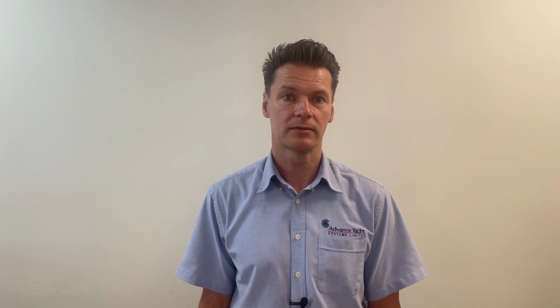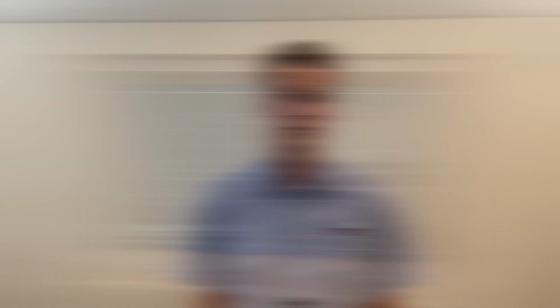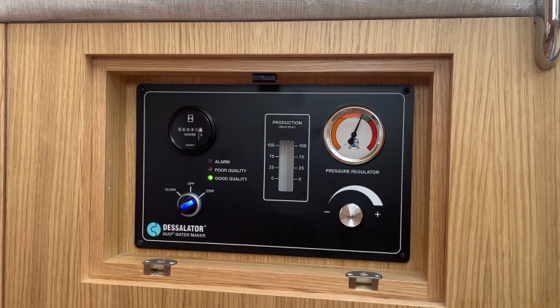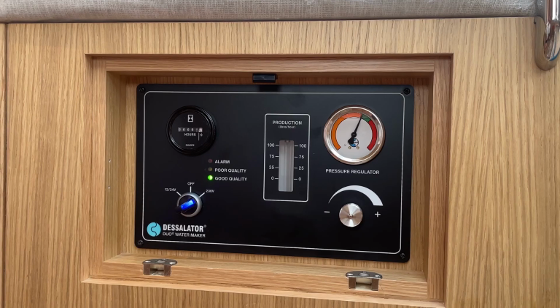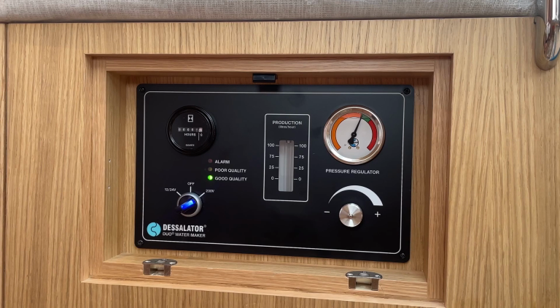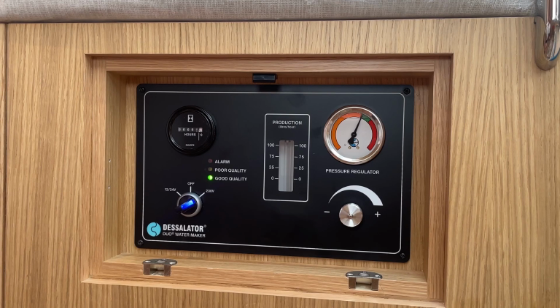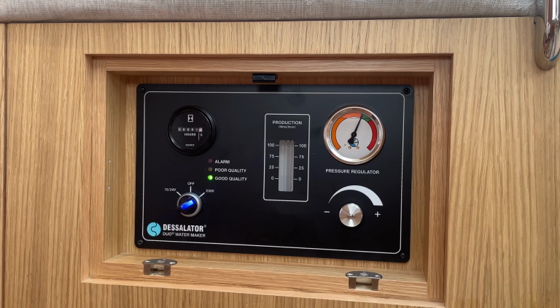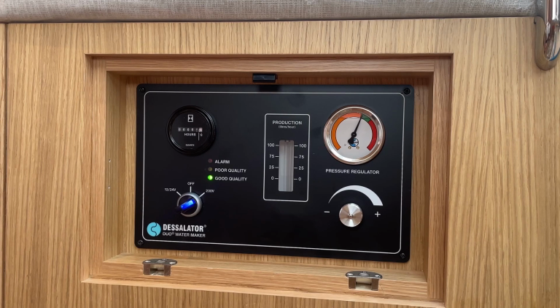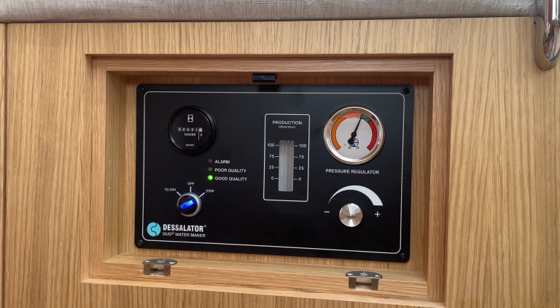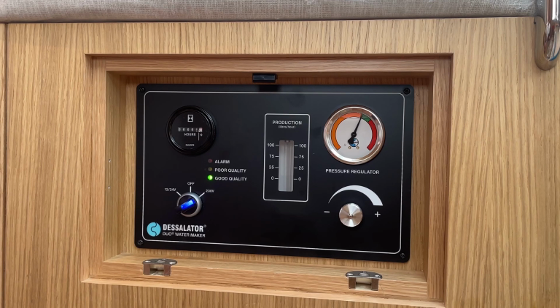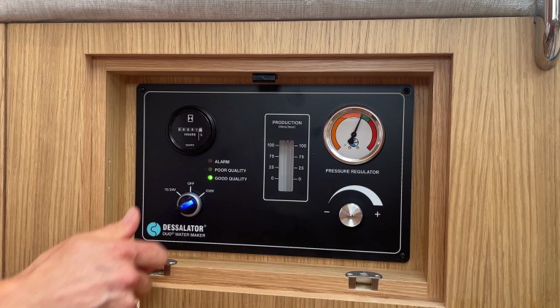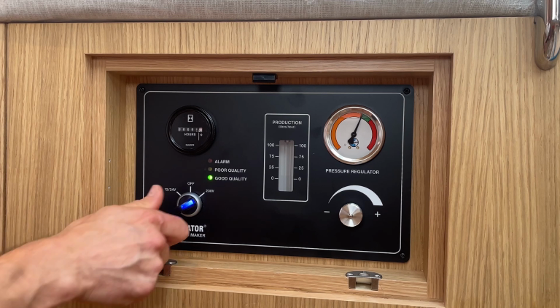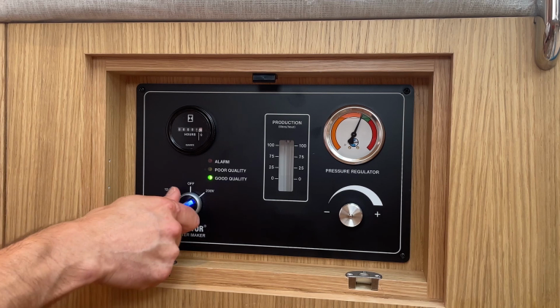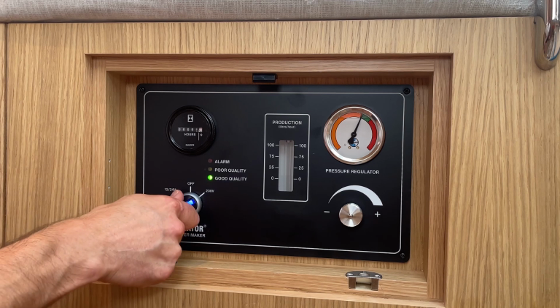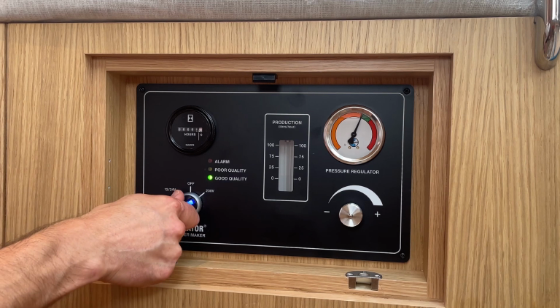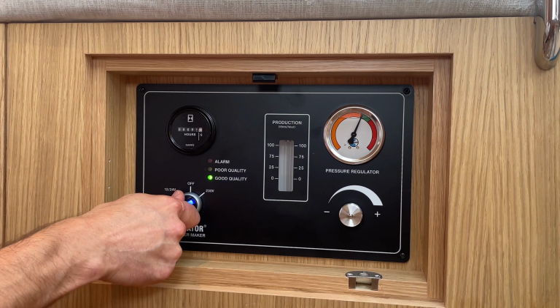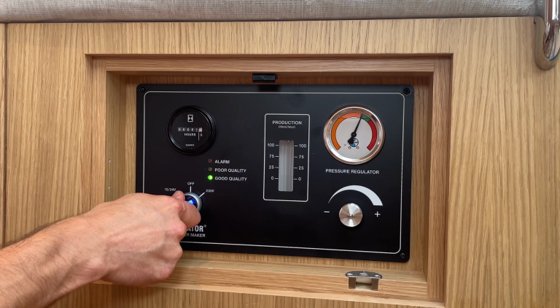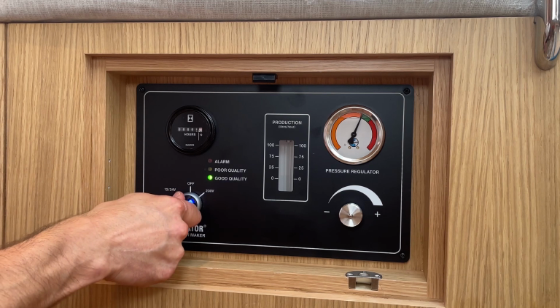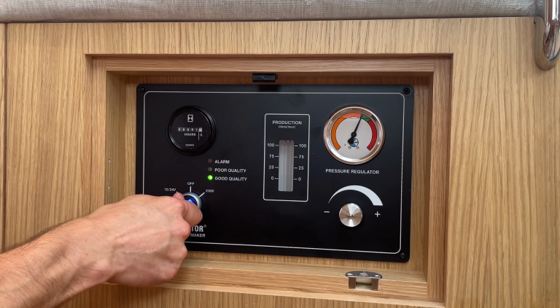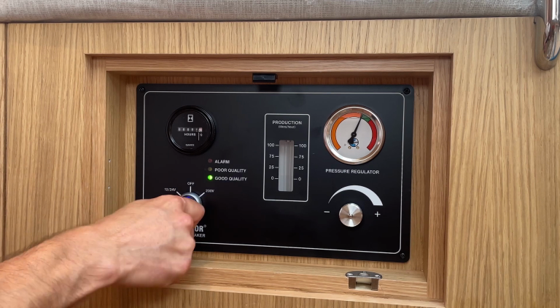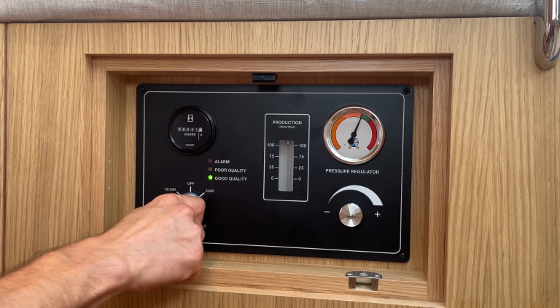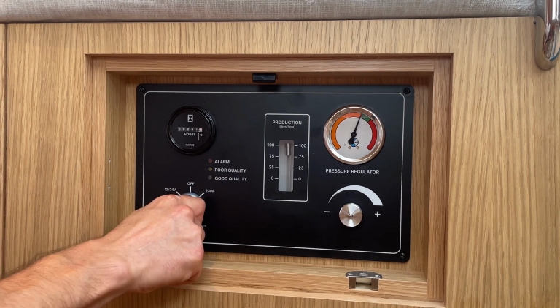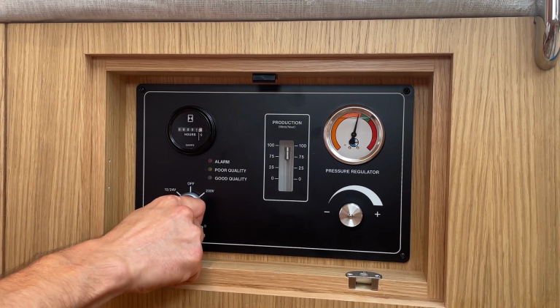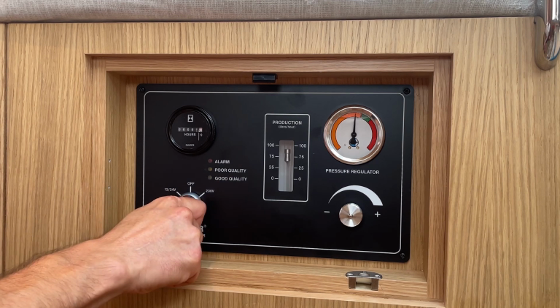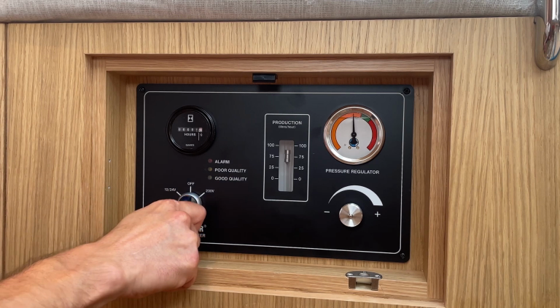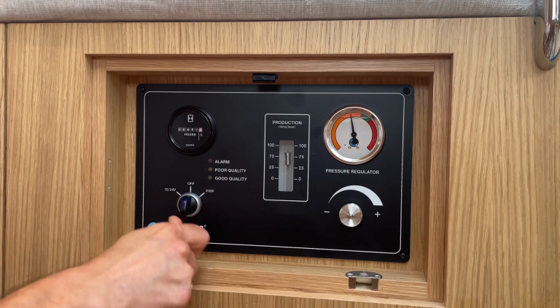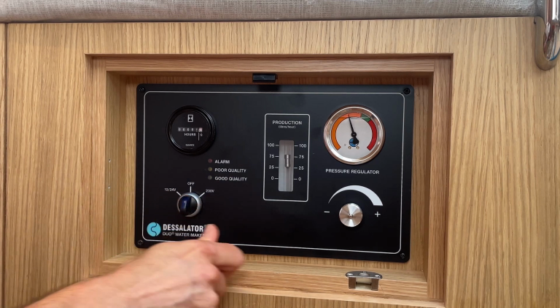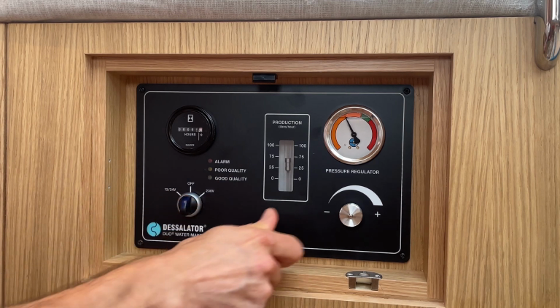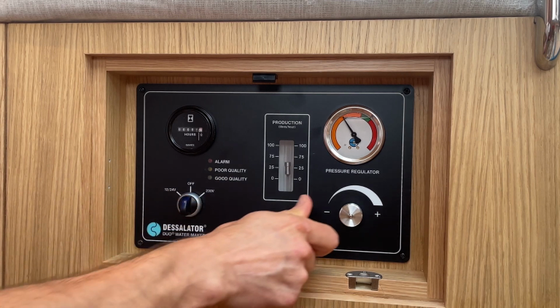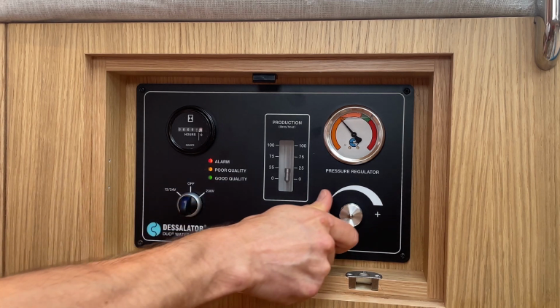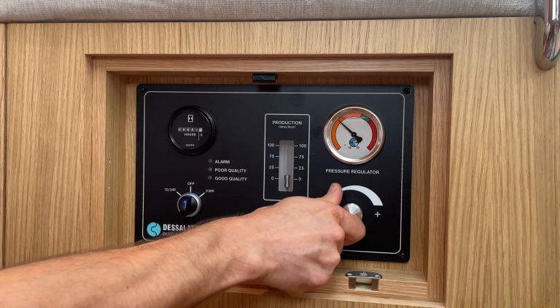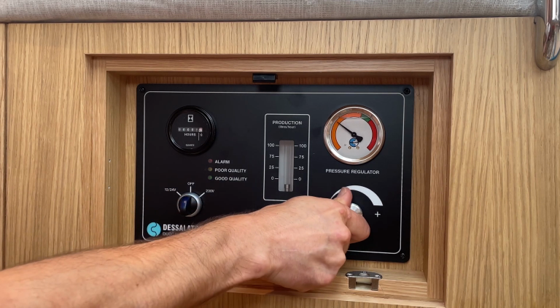To skip the rinse cycle, simply switch off and return the regulator valve to the start position.